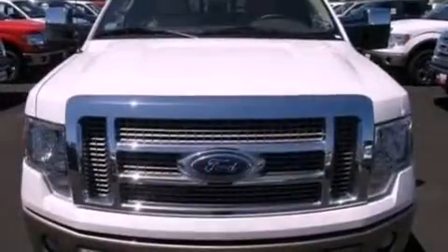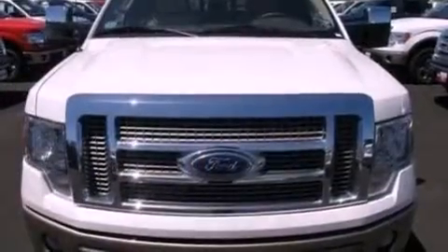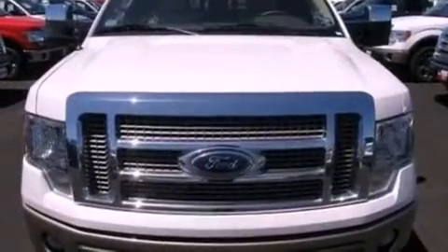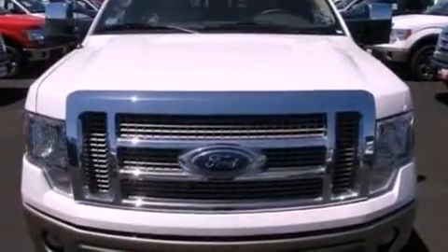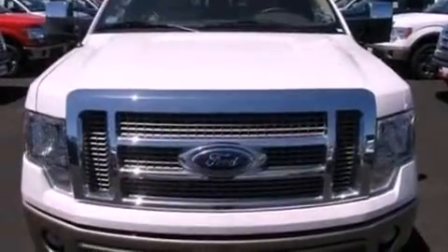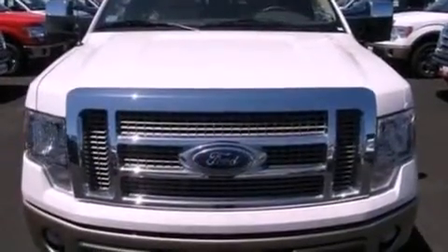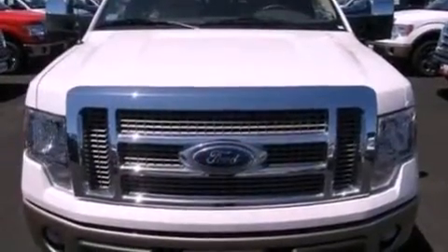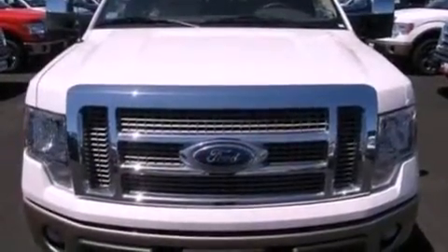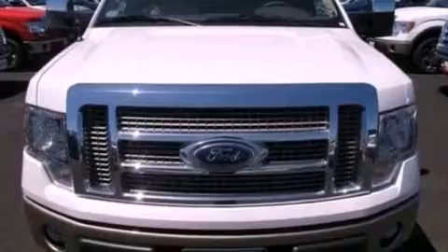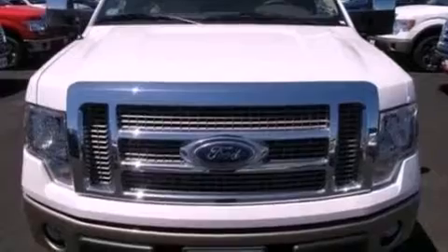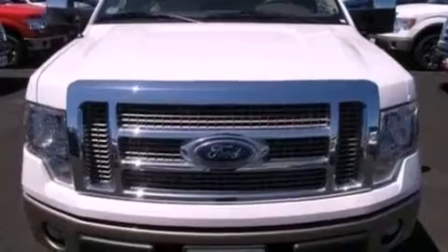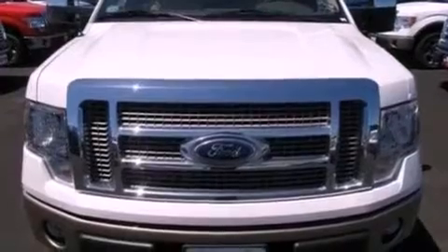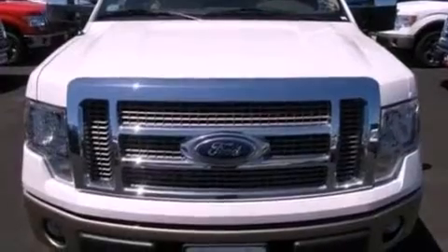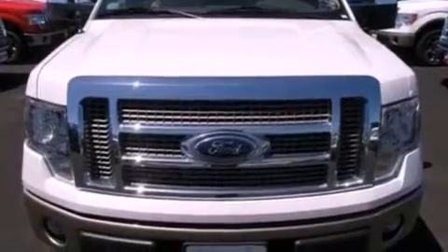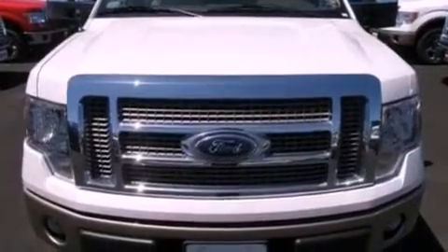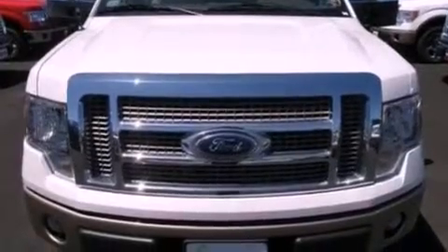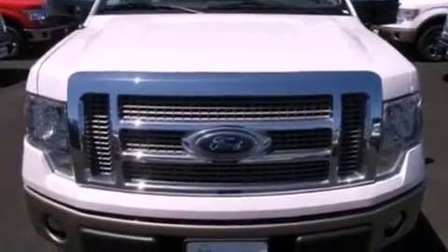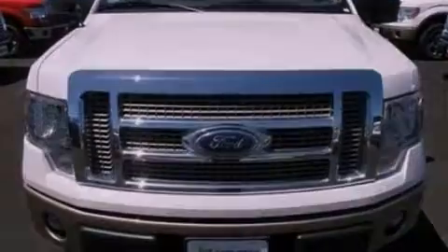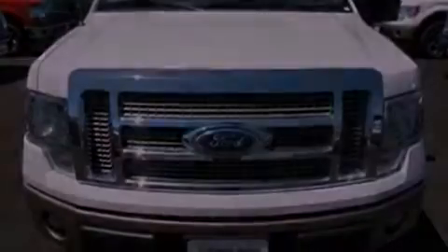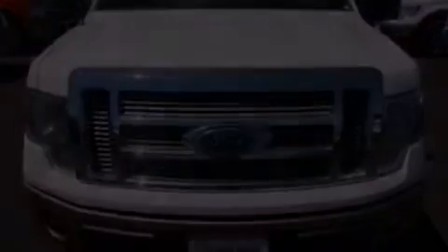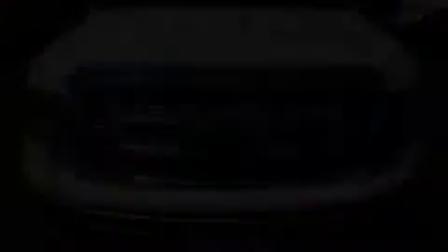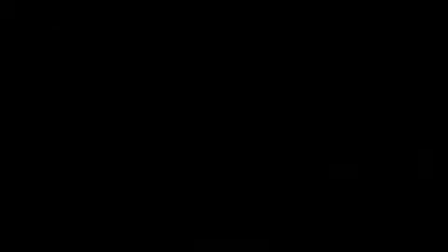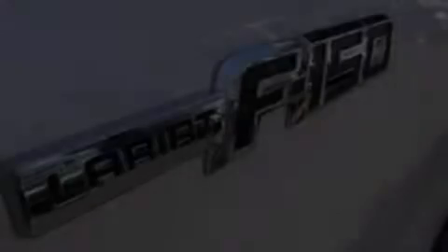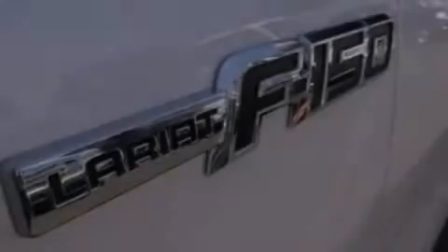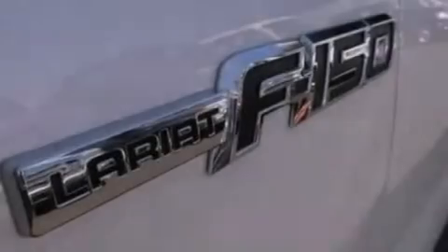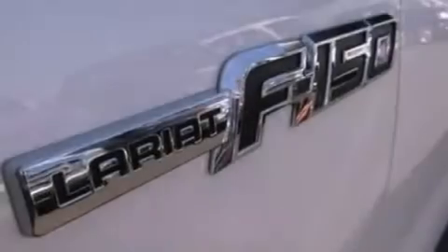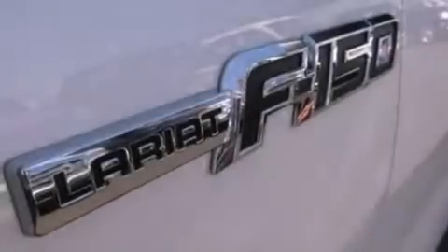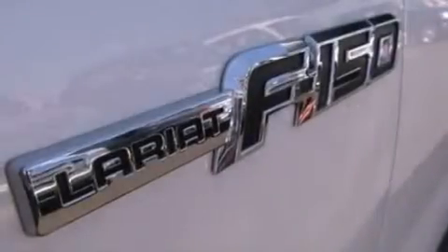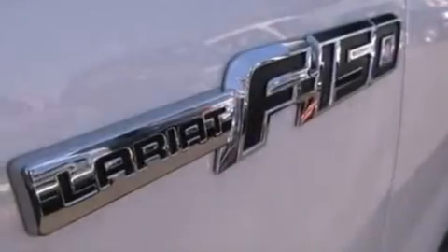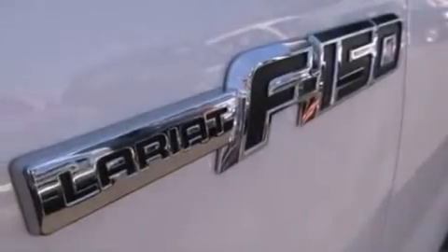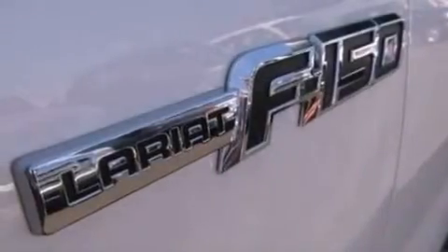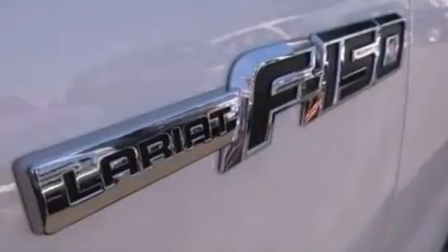Additional features include an integrated tailgate step, an engine immobilizer theft deterrent system, a low tire pressure indicator, front fog lights, and a trailer brake controller.